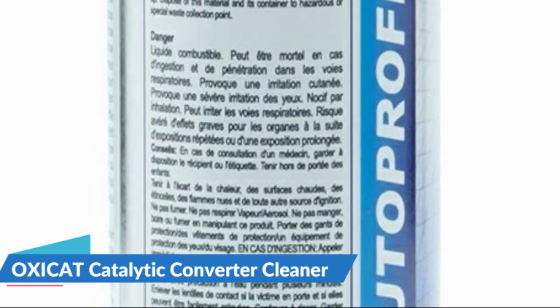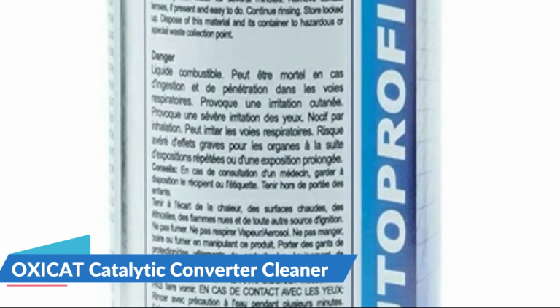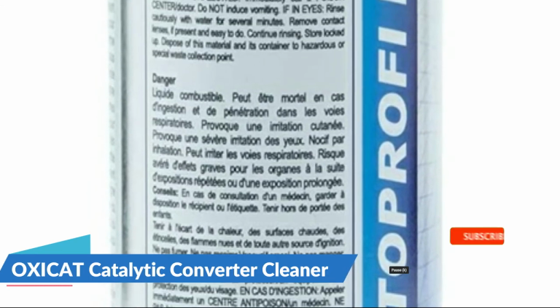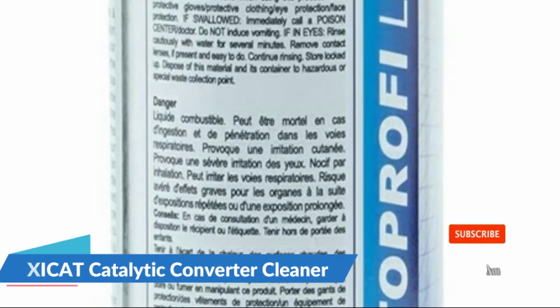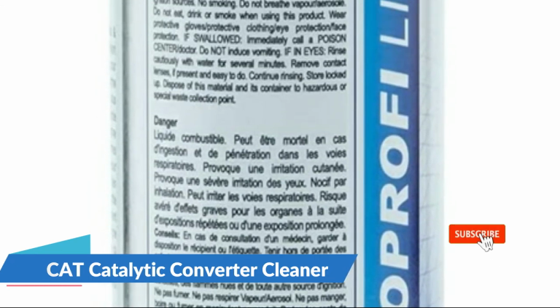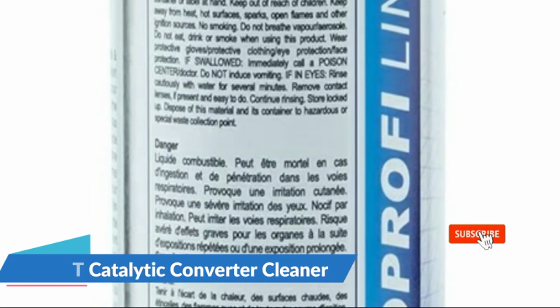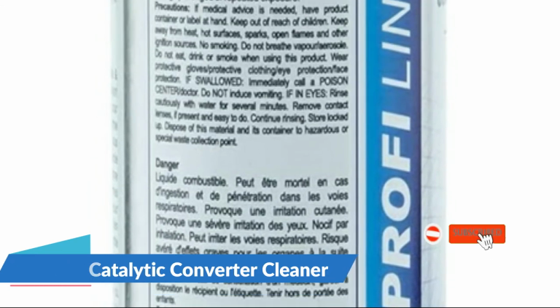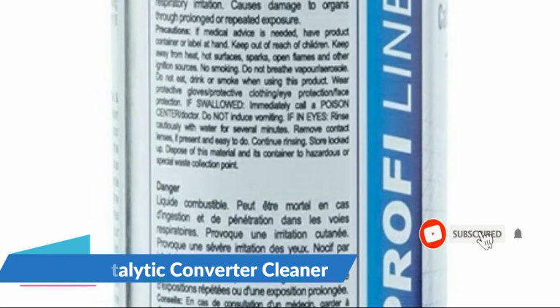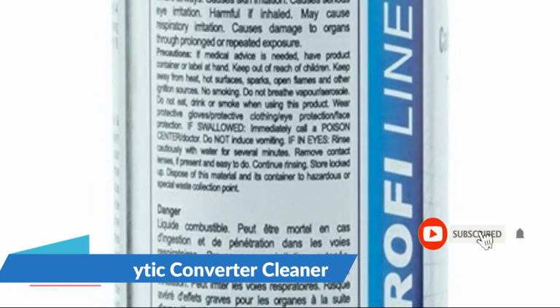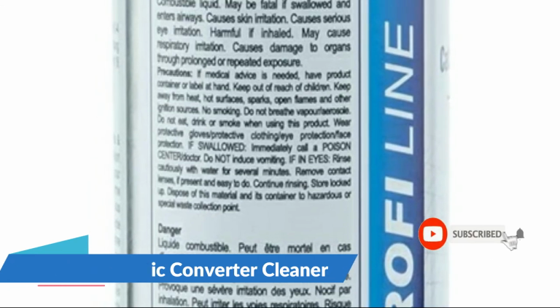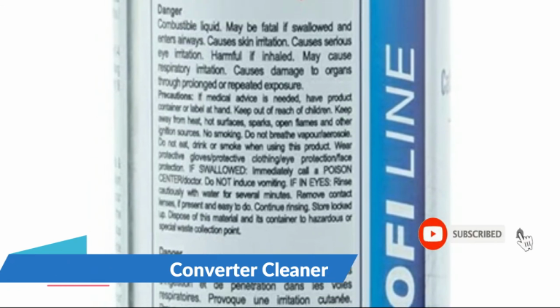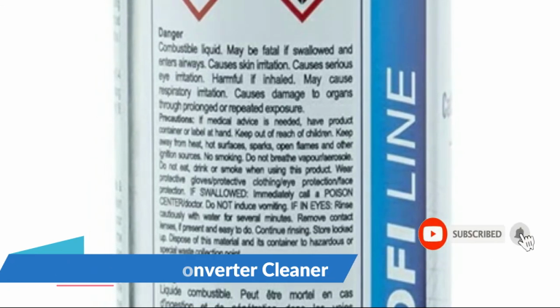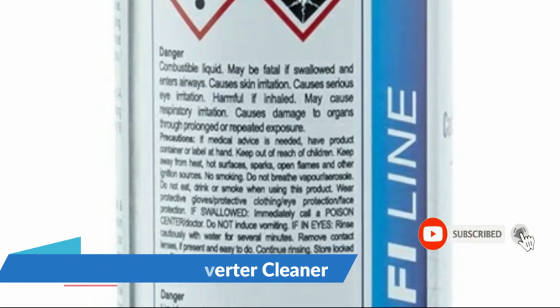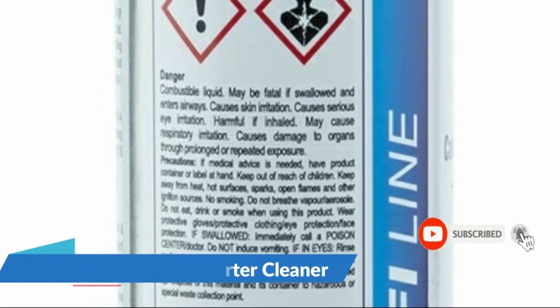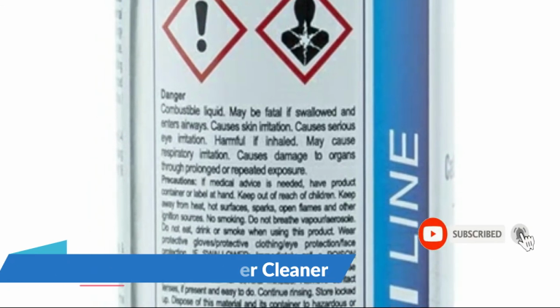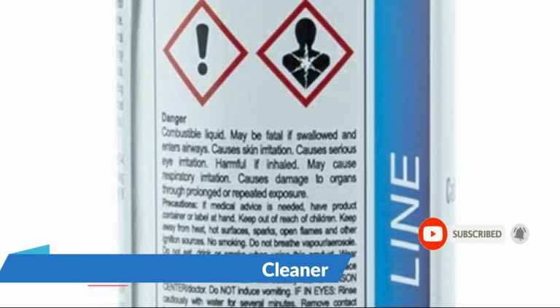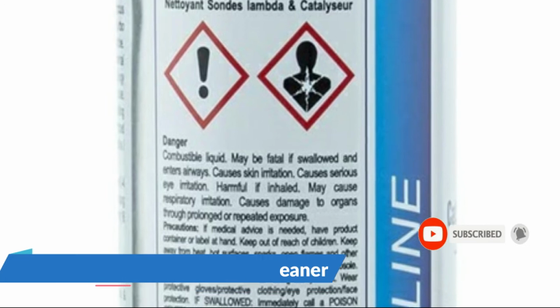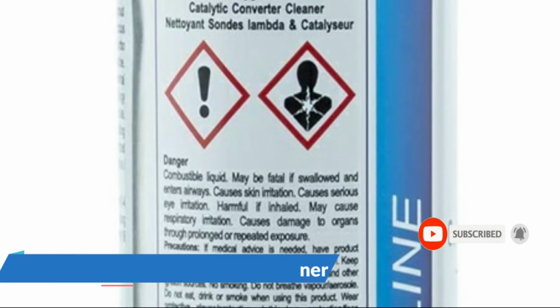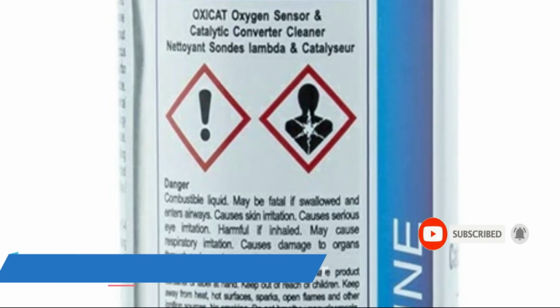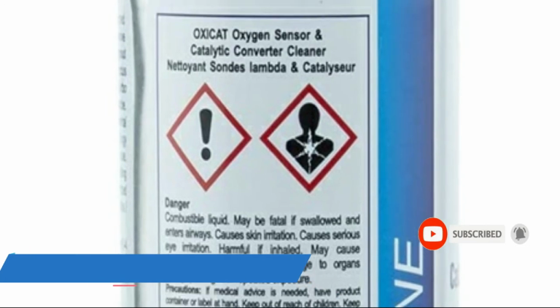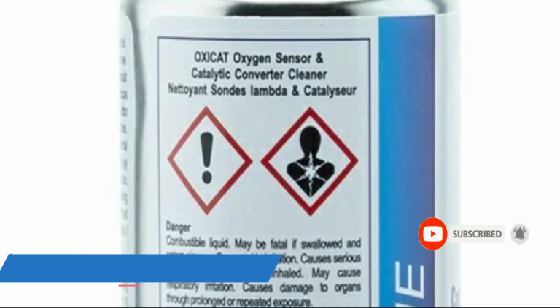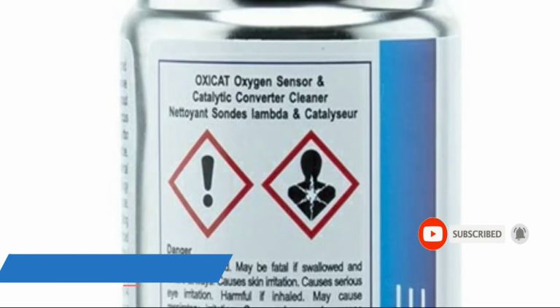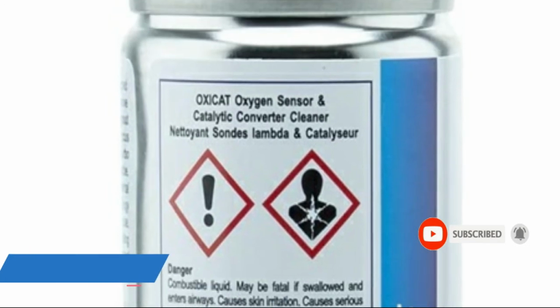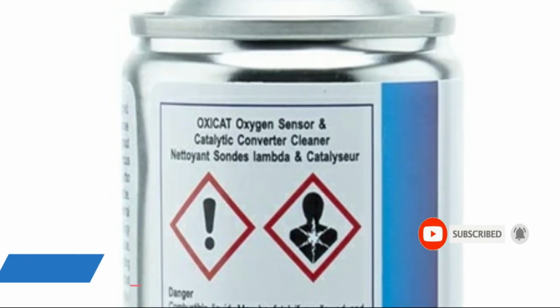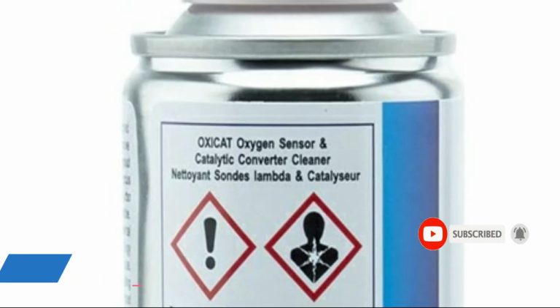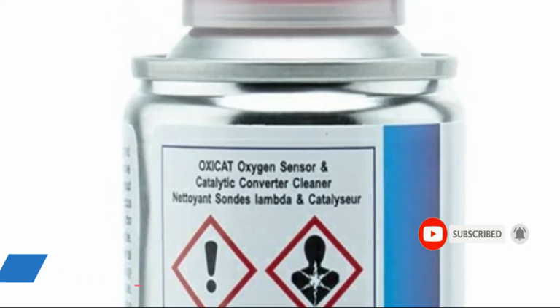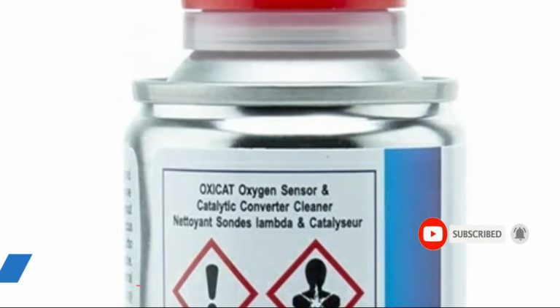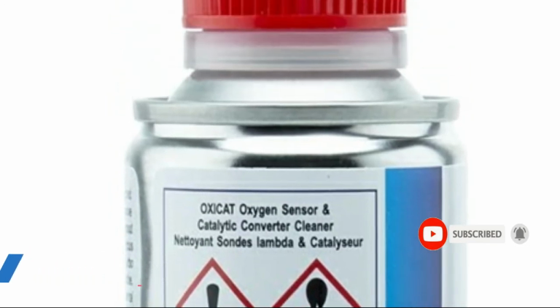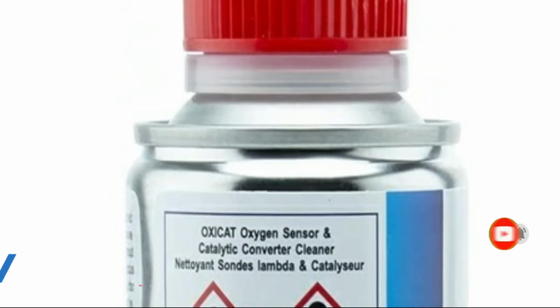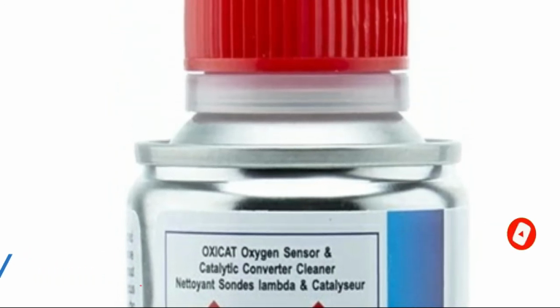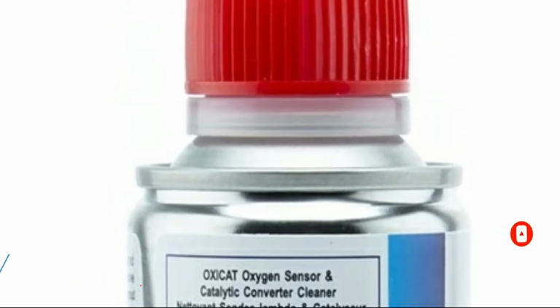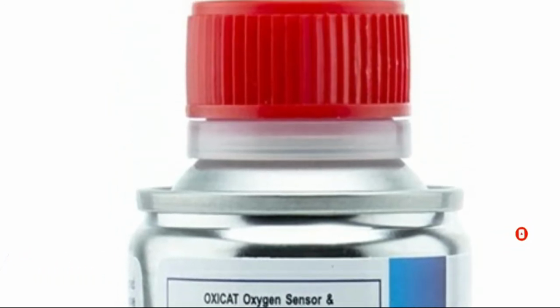When used as directed, it can also help clean your oxygen sensors, ensuring that they are reading correctly and extending the time between tune-ups.